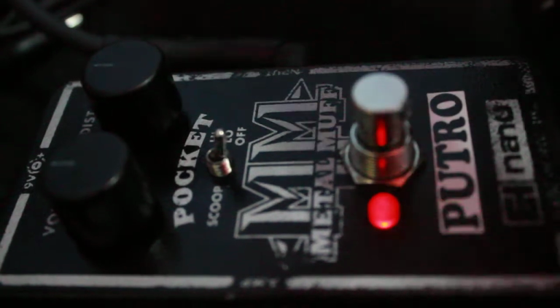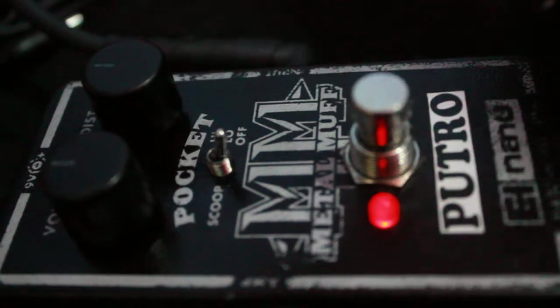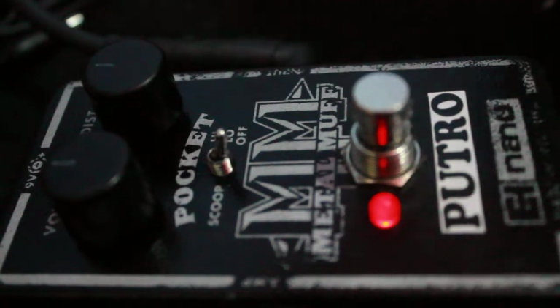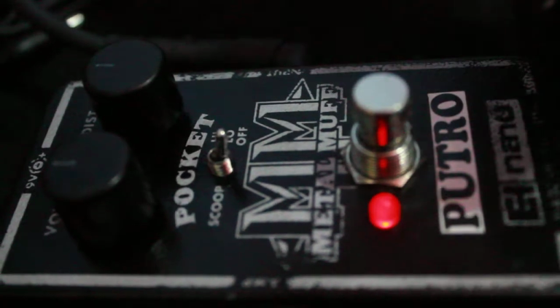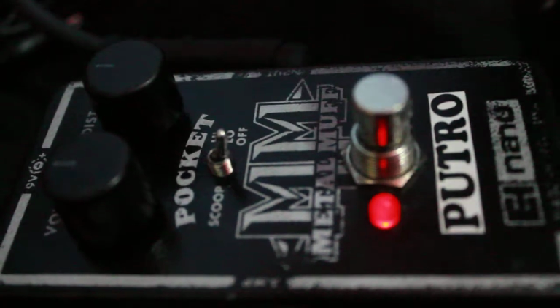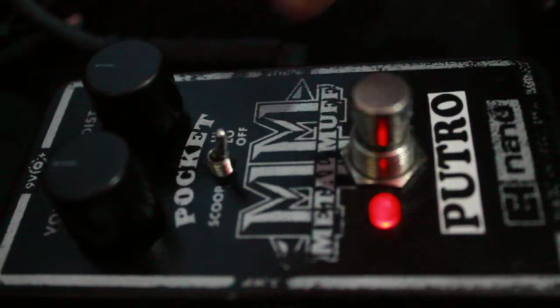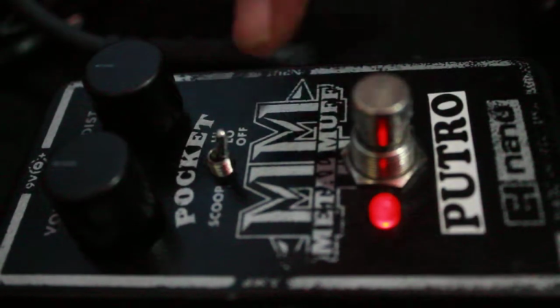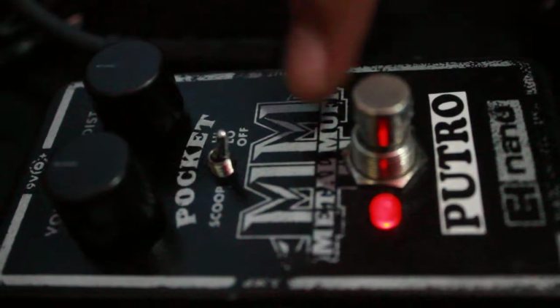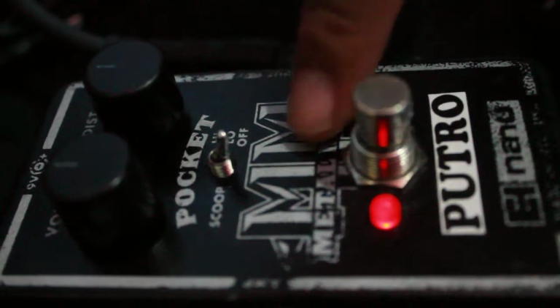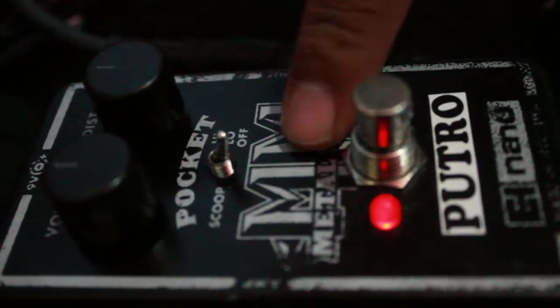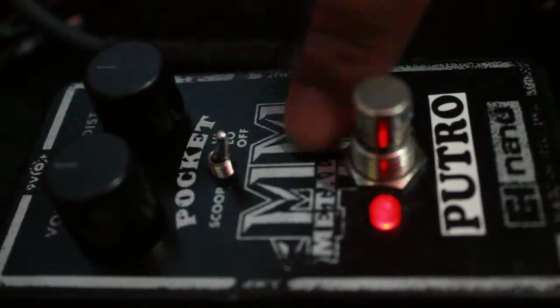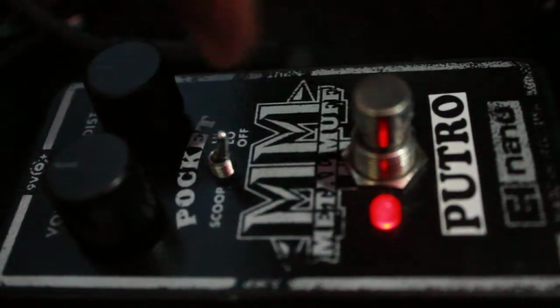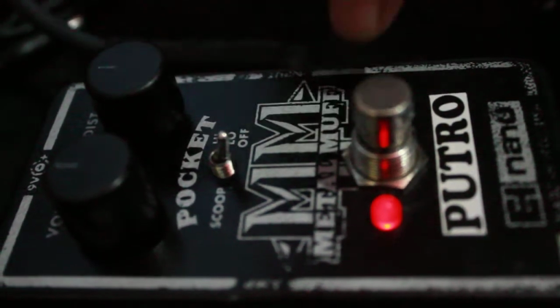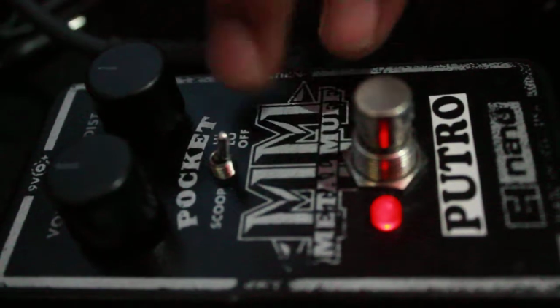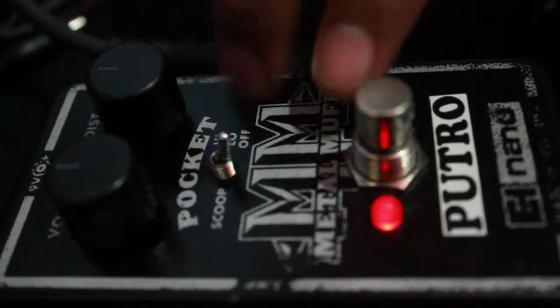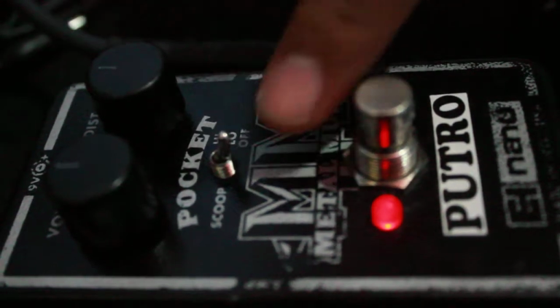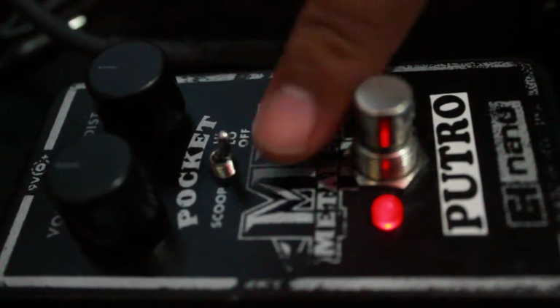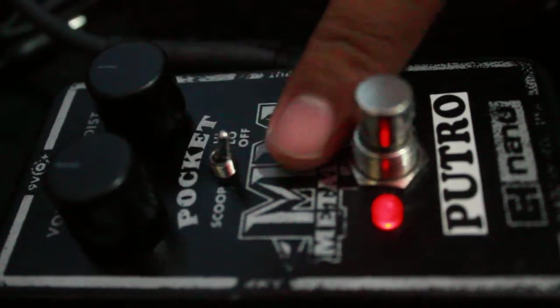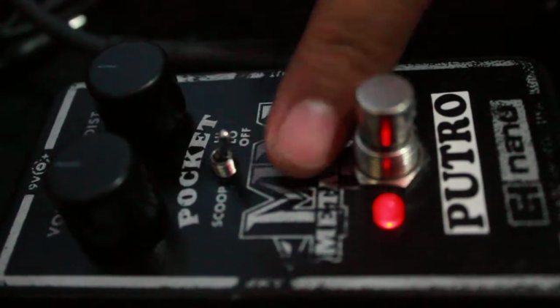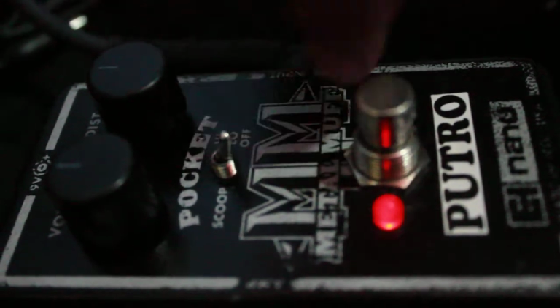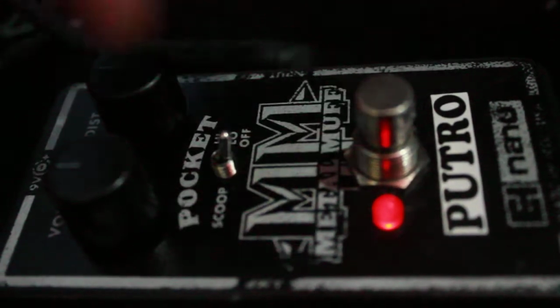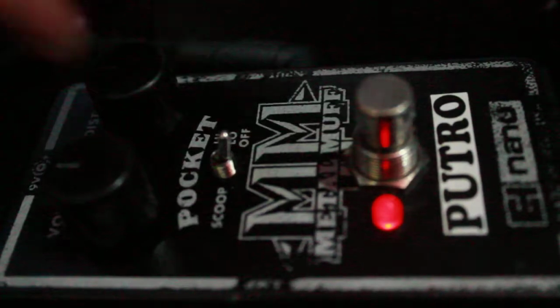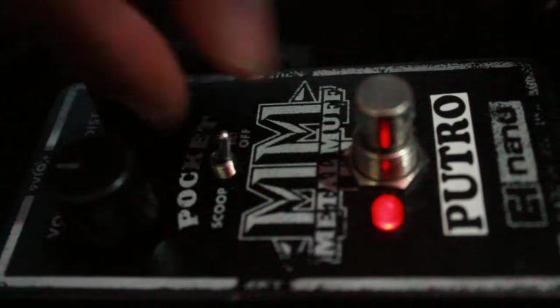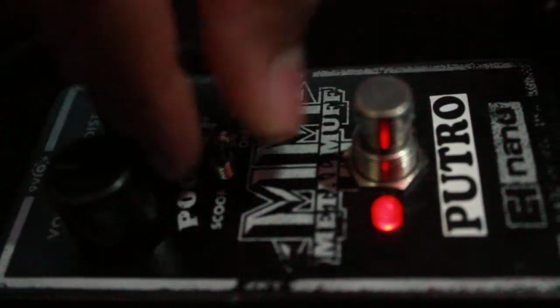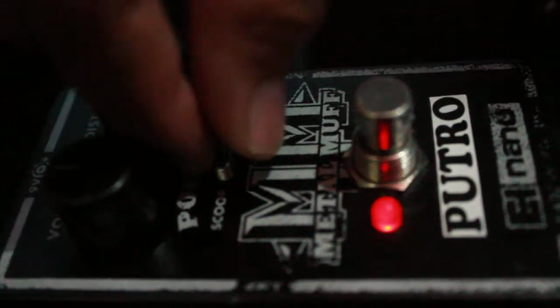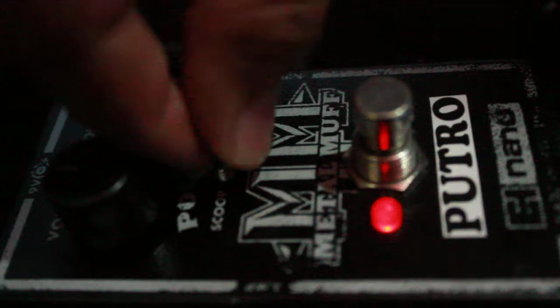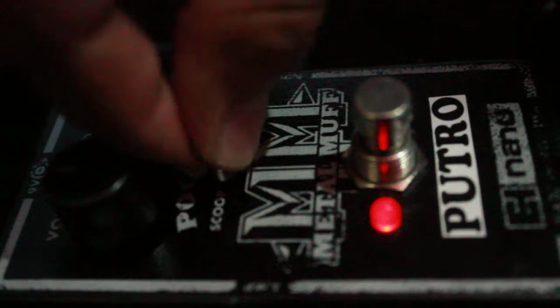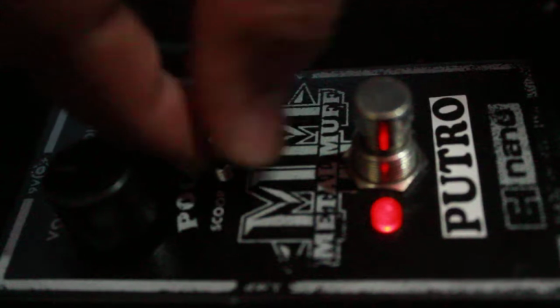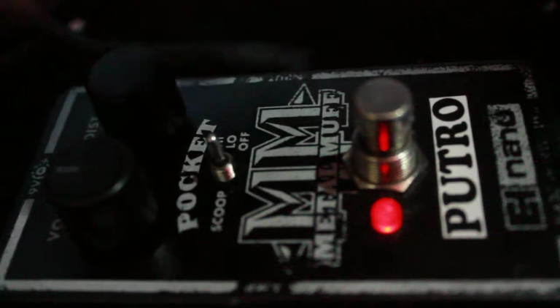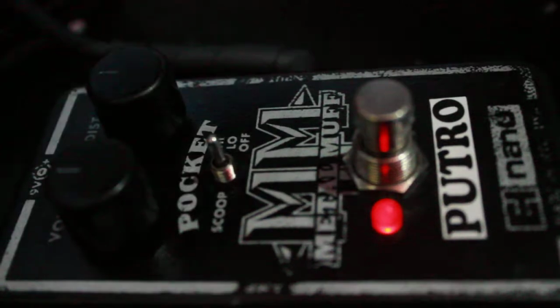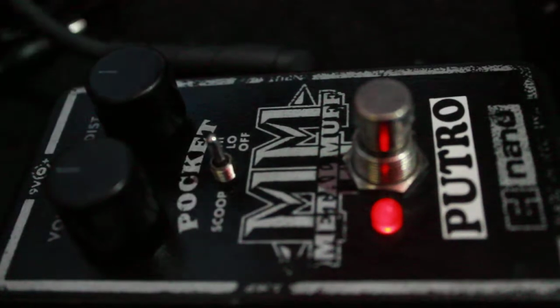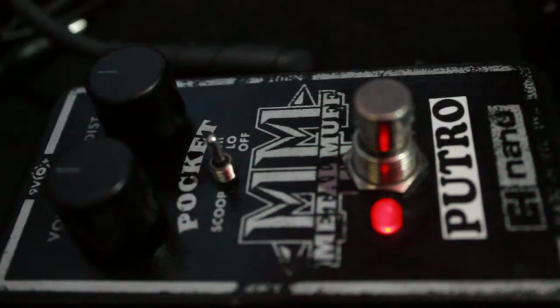Check this out. Check the scoop — at the low, at the middle.